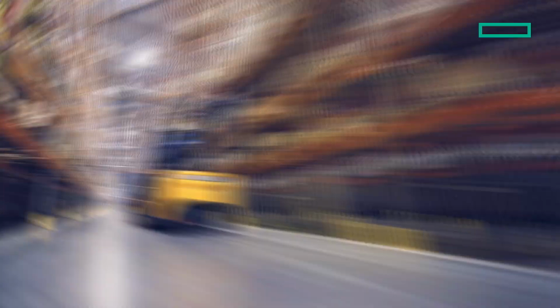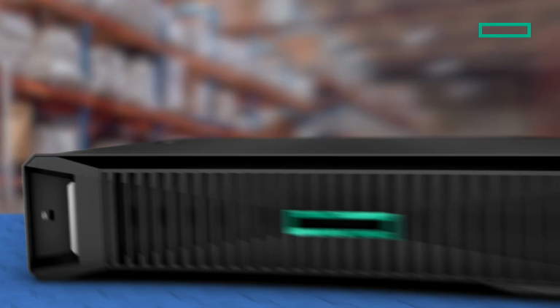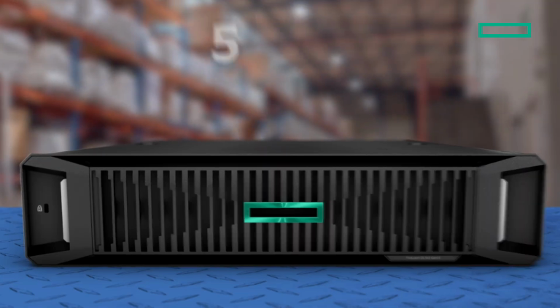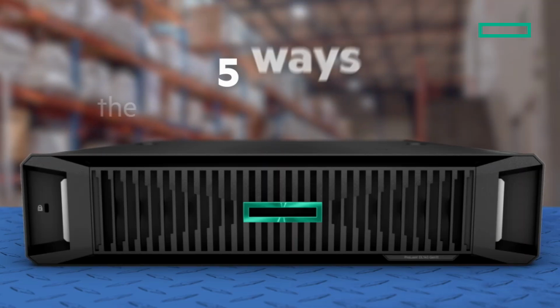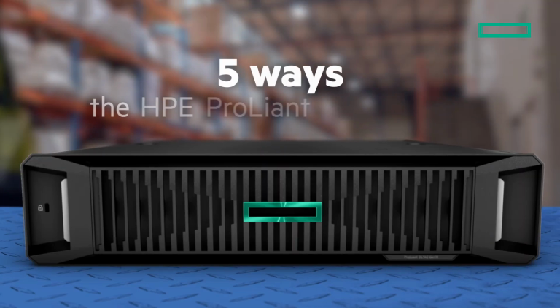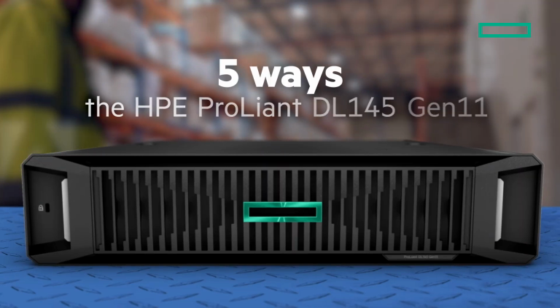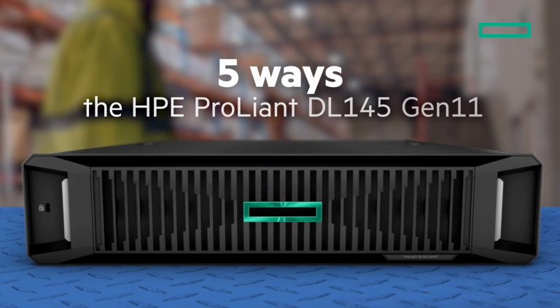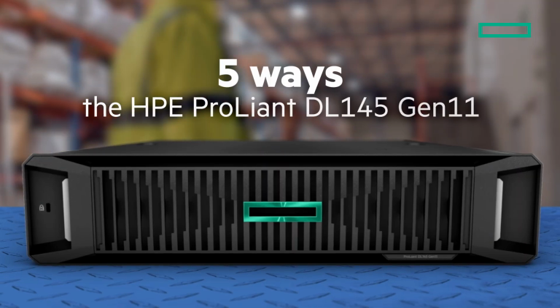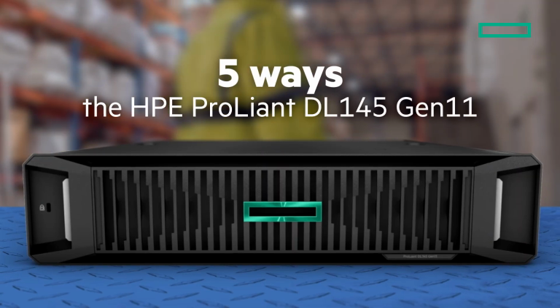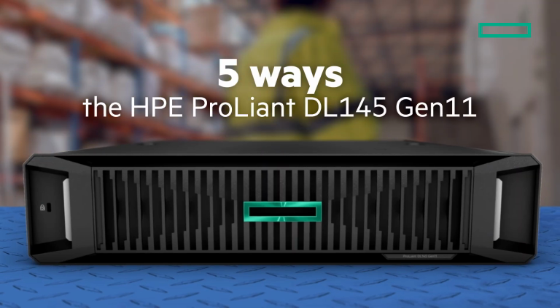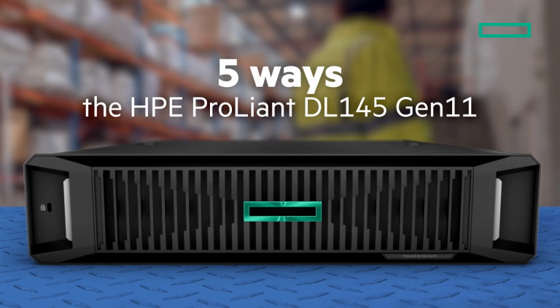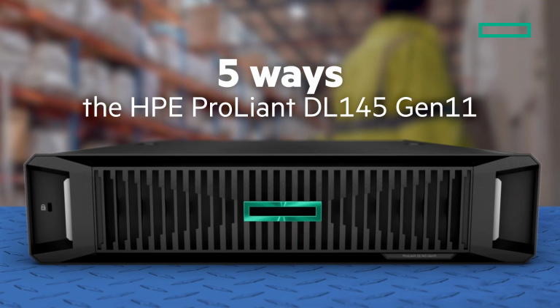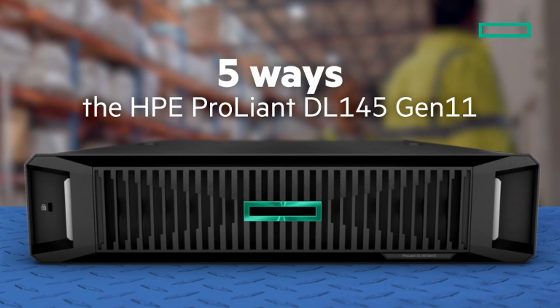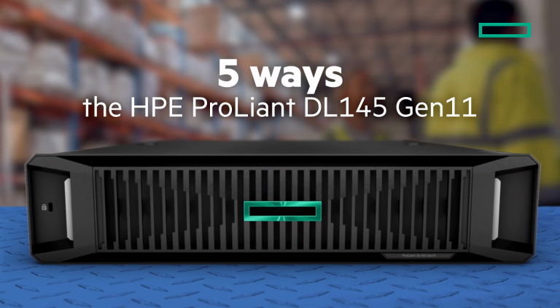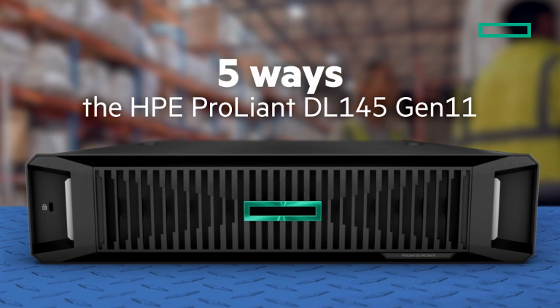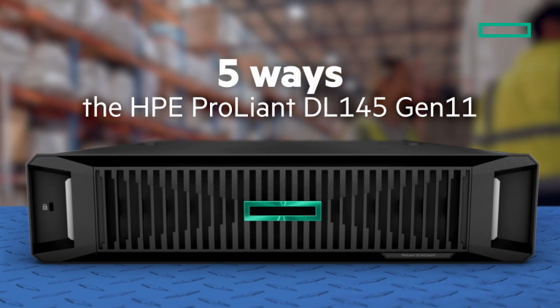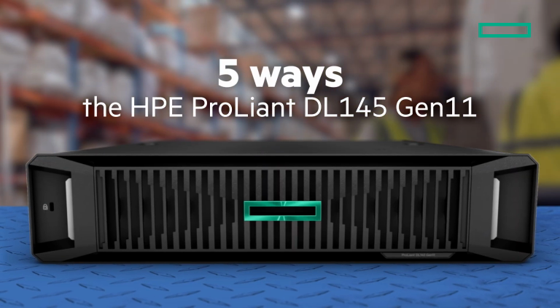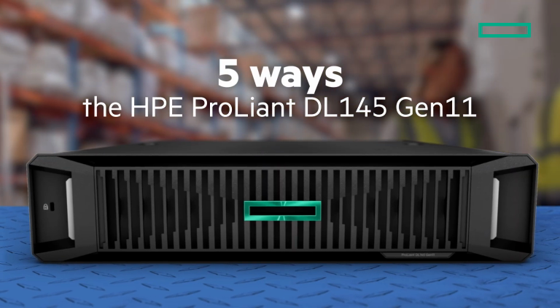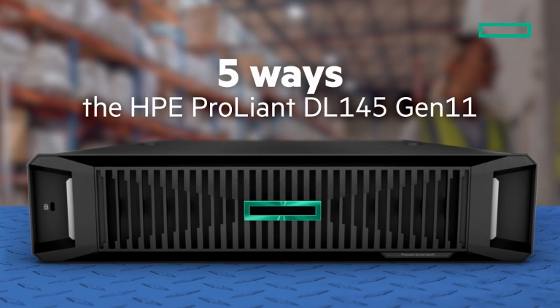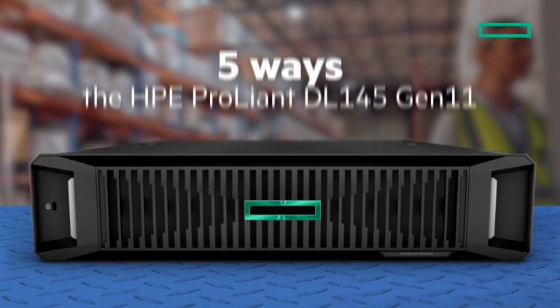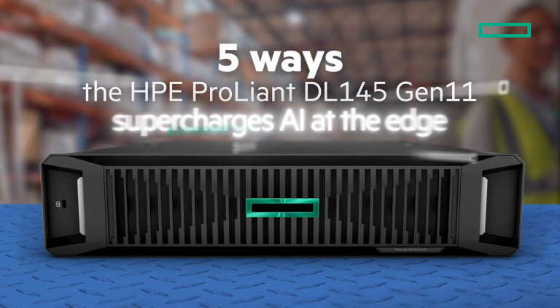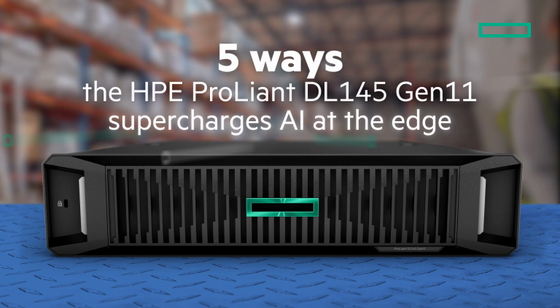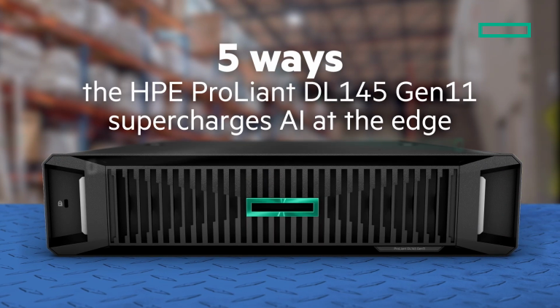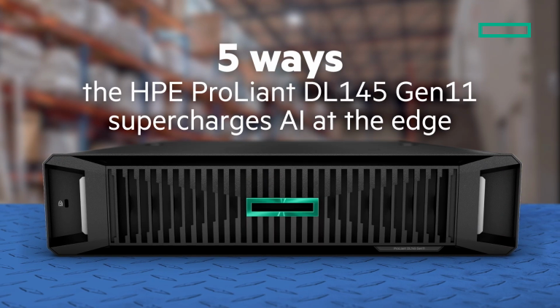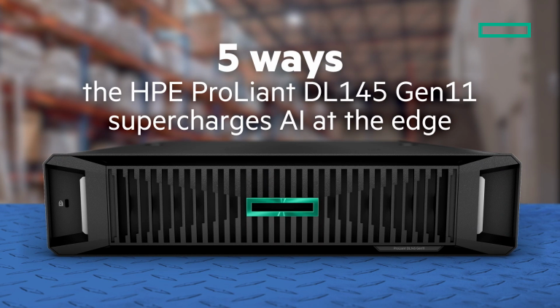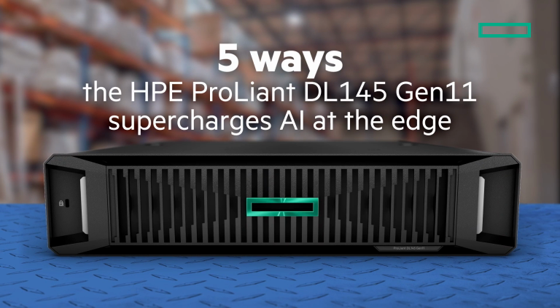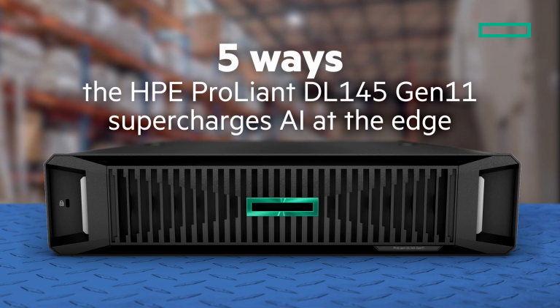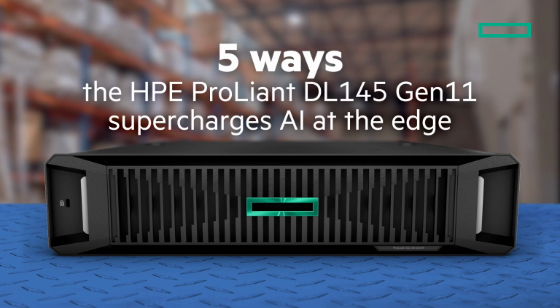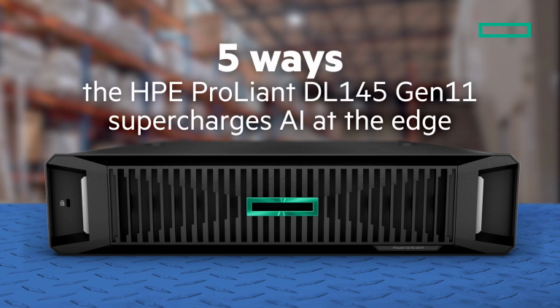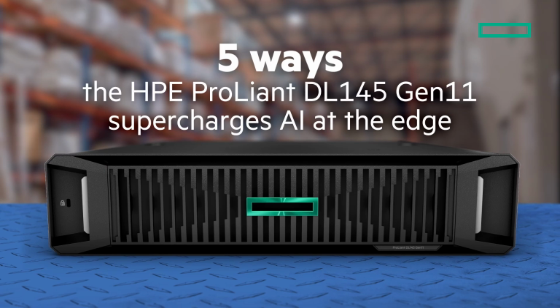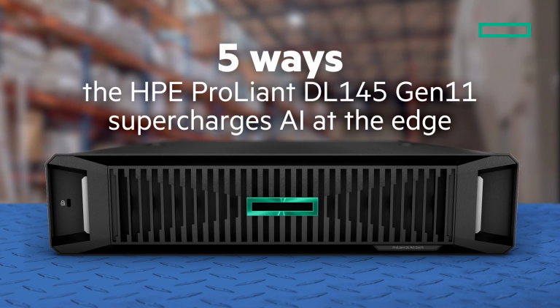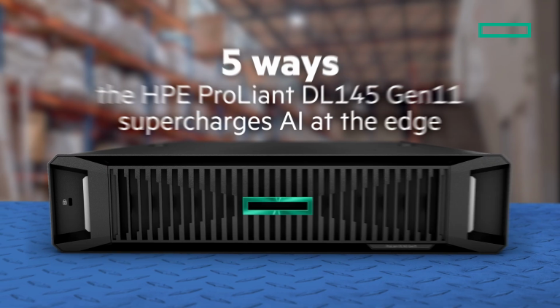Five ways the HPE ProLiant DL145 Gen 11 supercharges your AI at the edge.